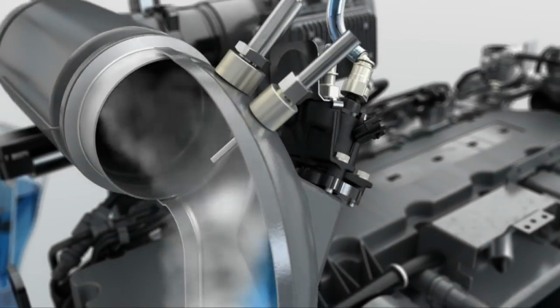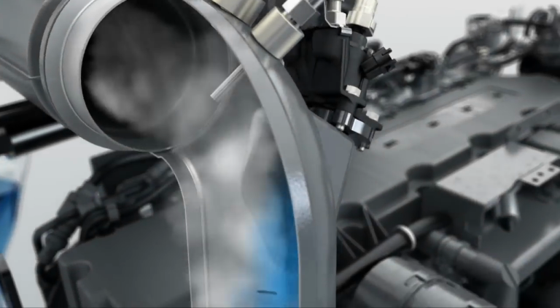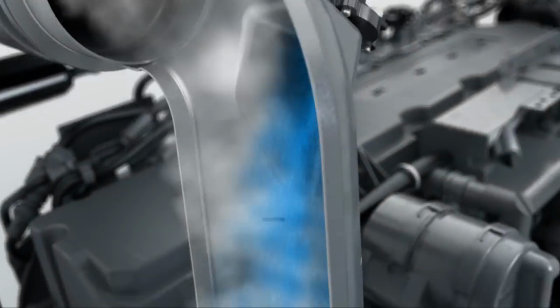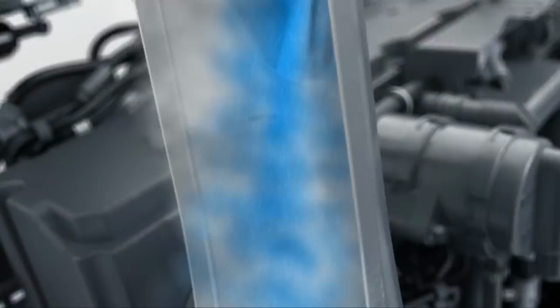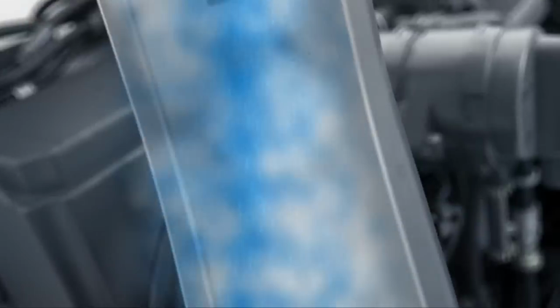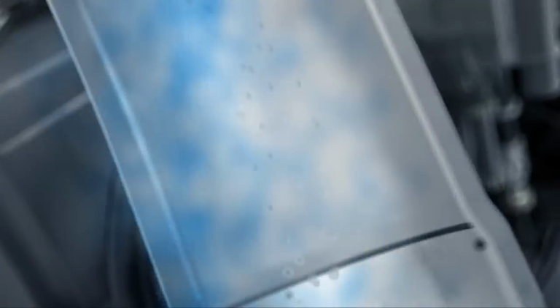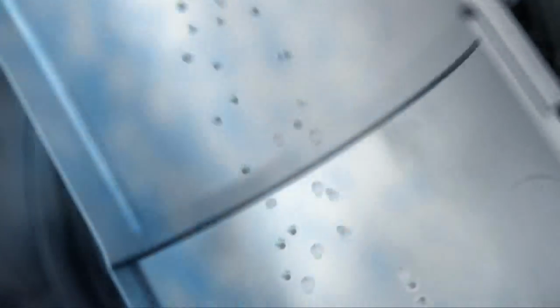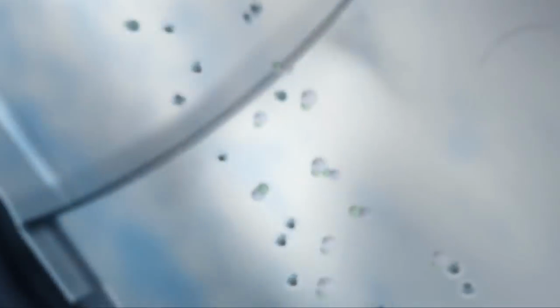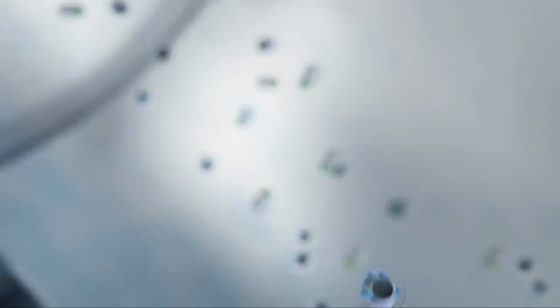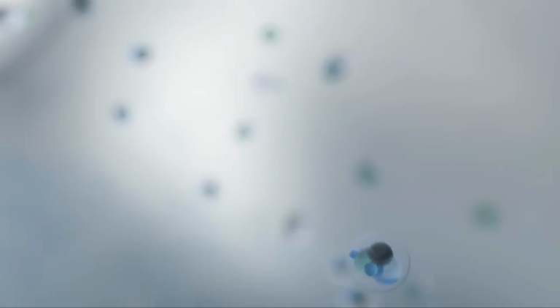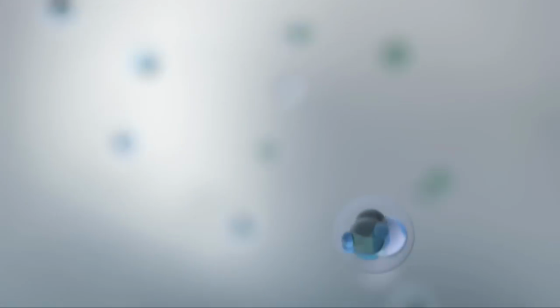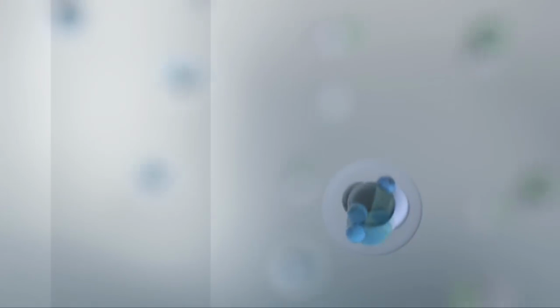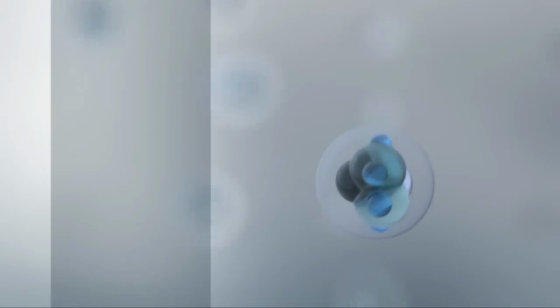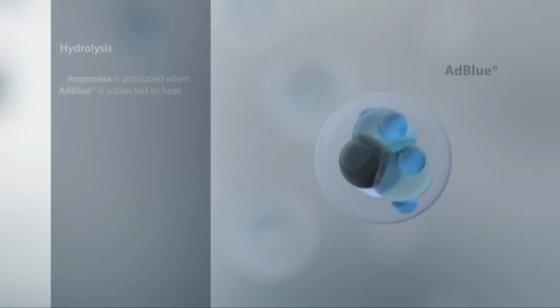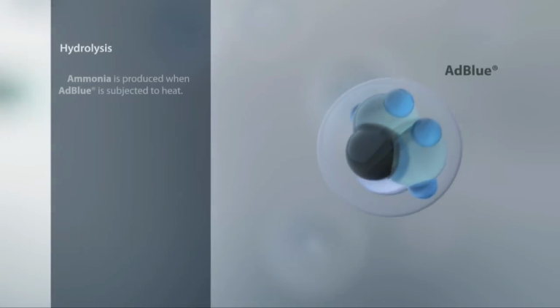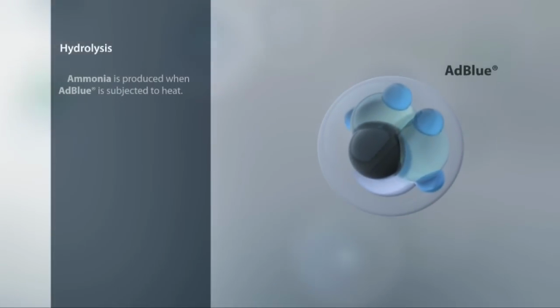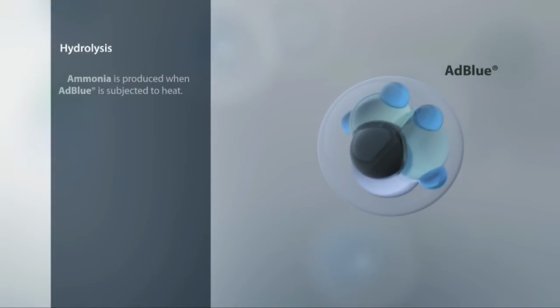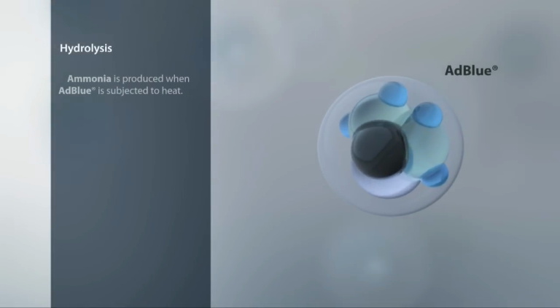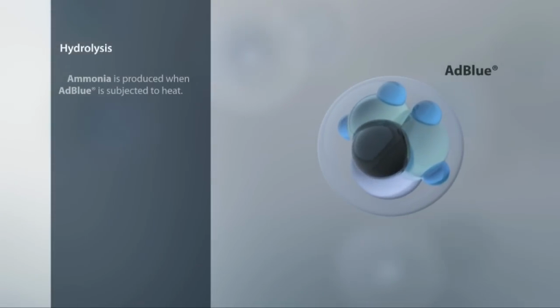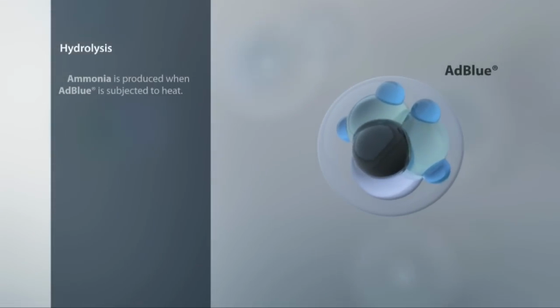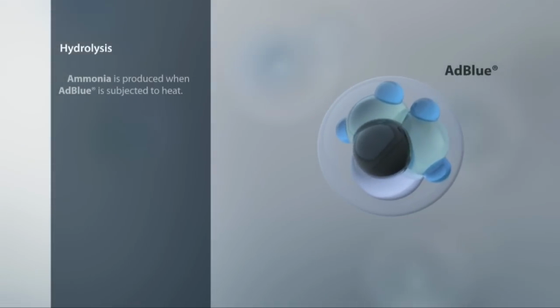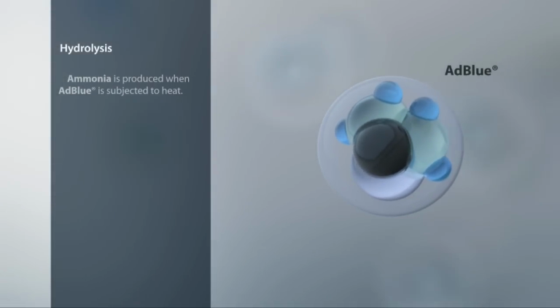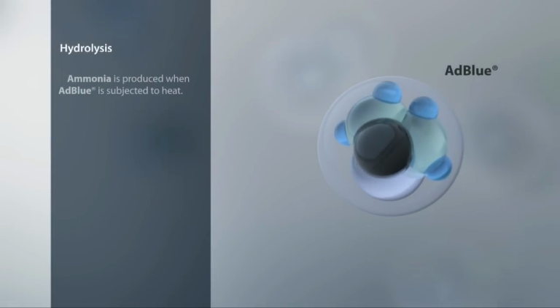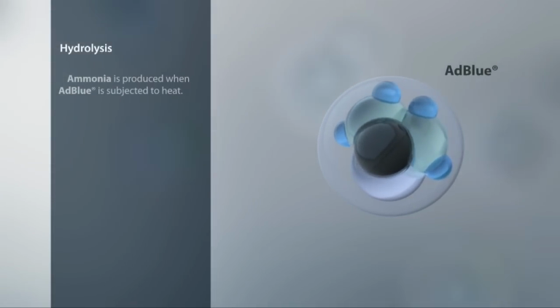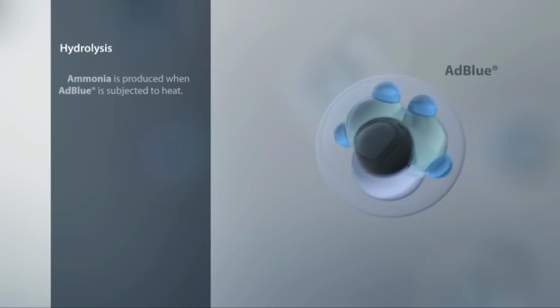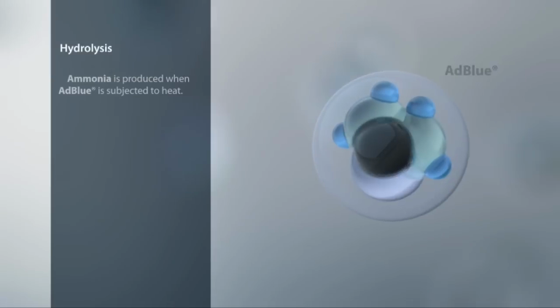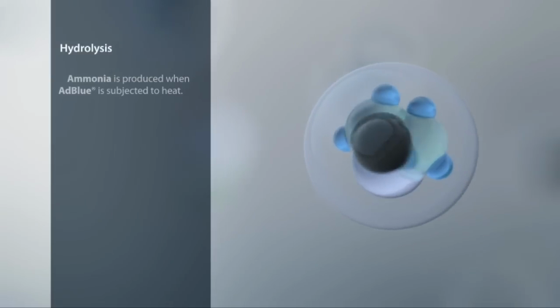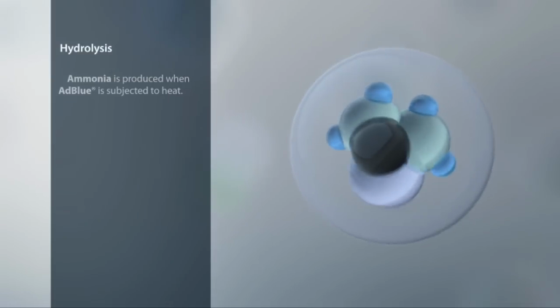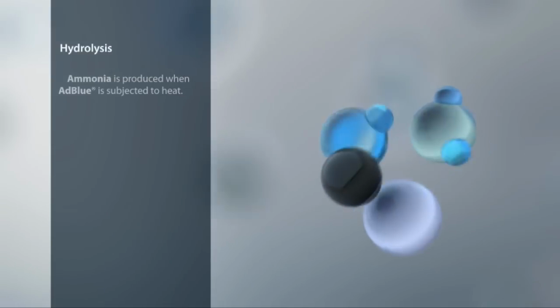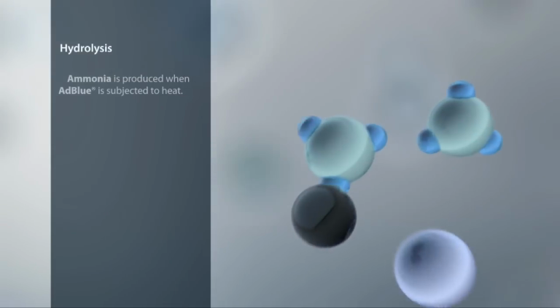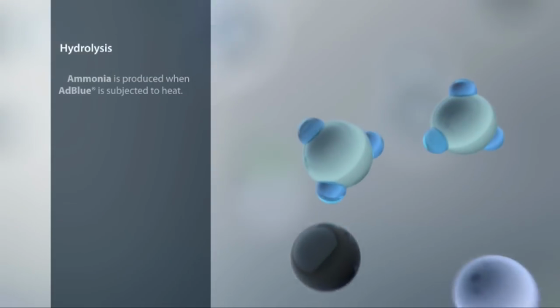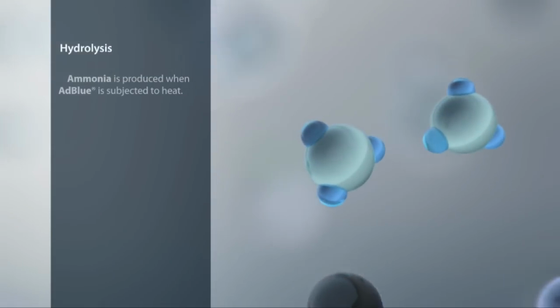The heat present here causes hydrolysis to take place. This converts the urea that is bound in the ADBLUE into ammonia.